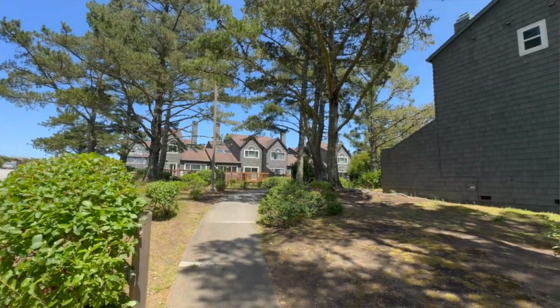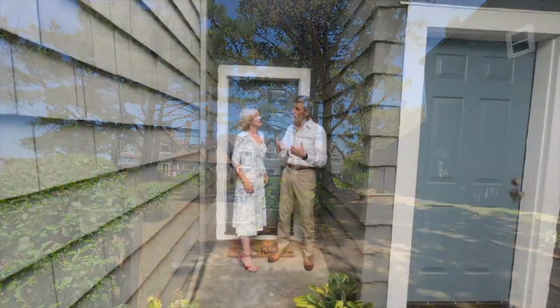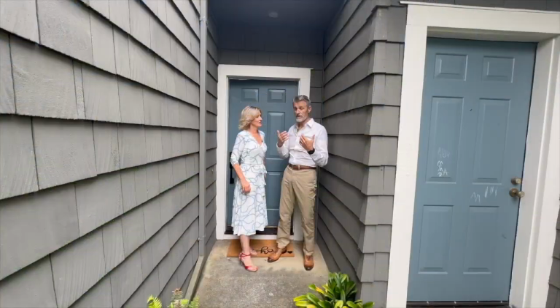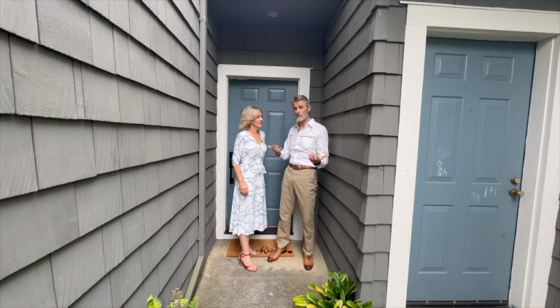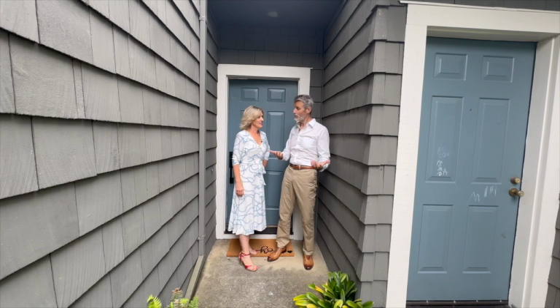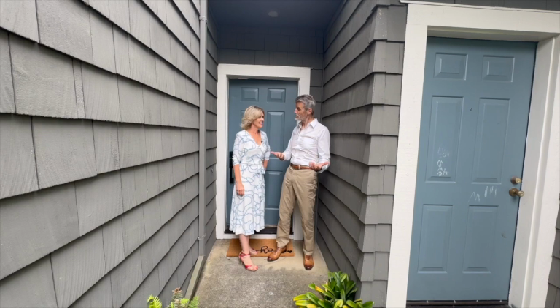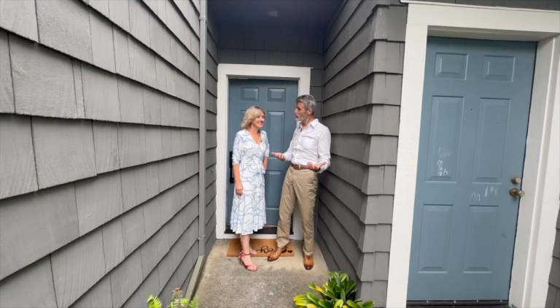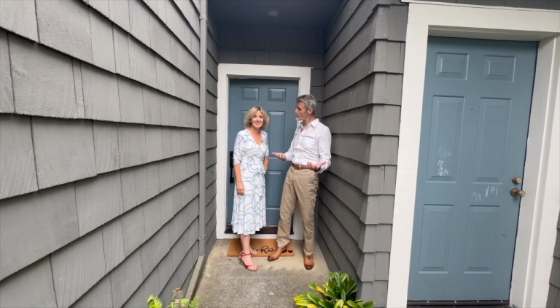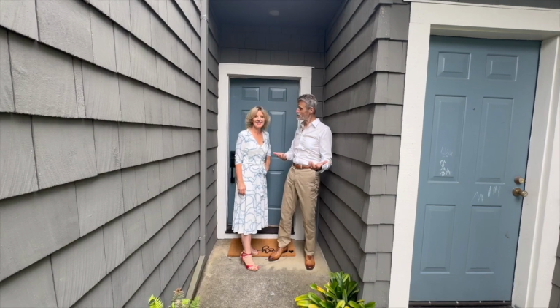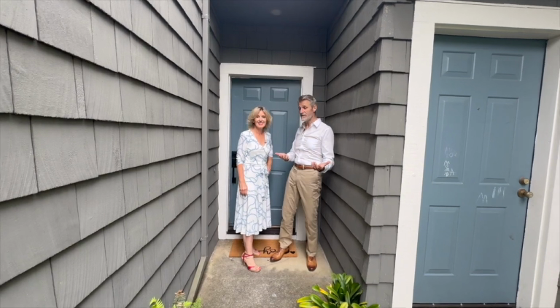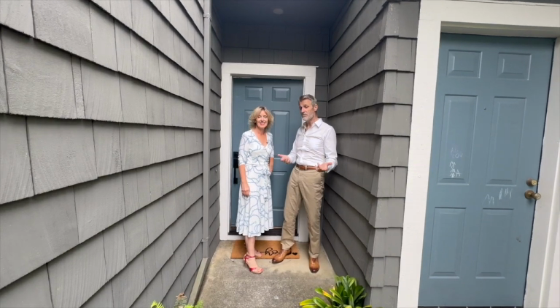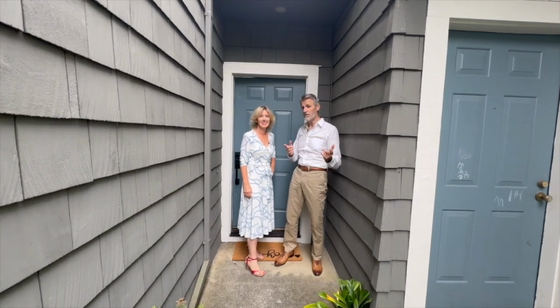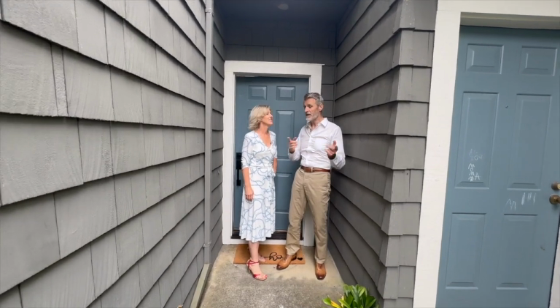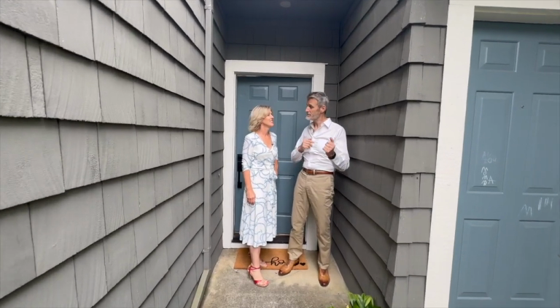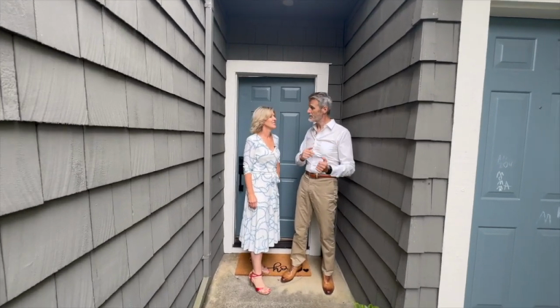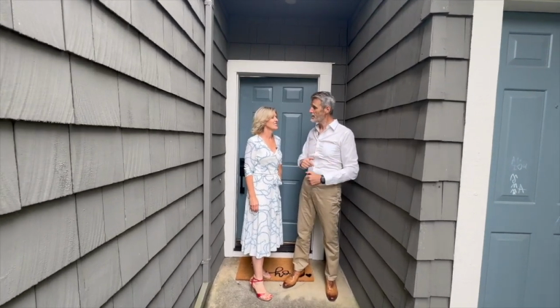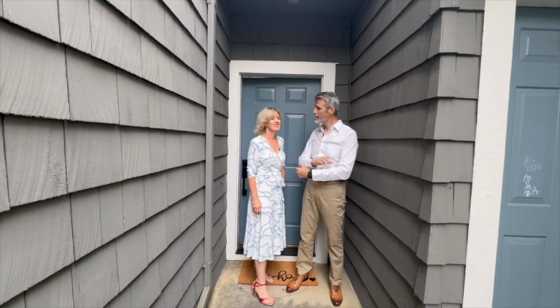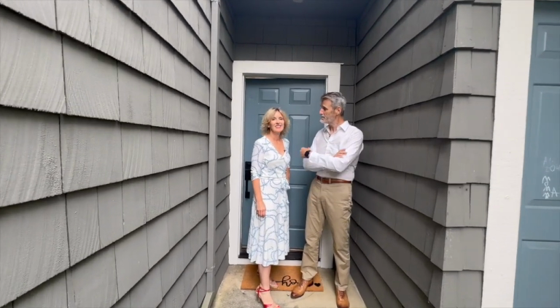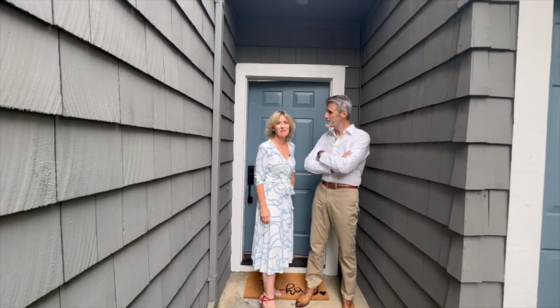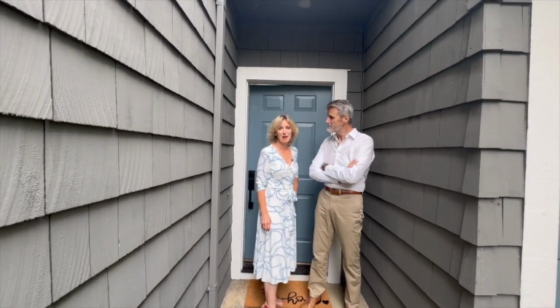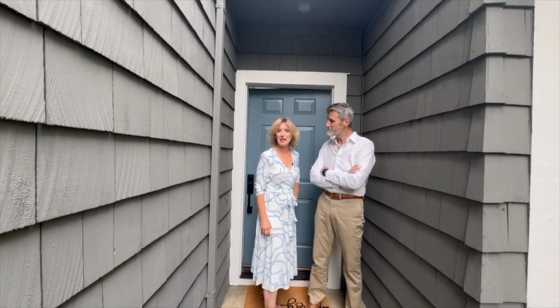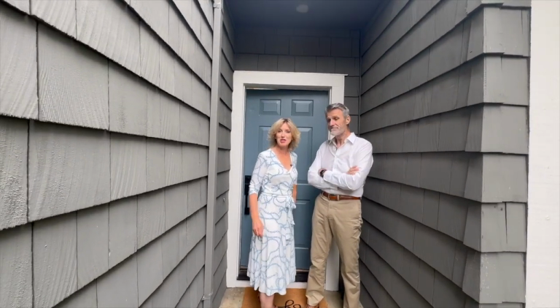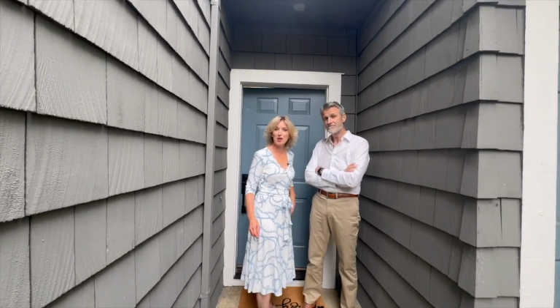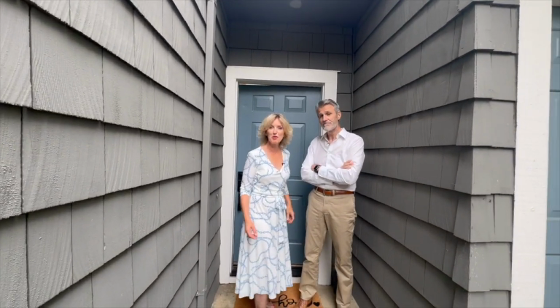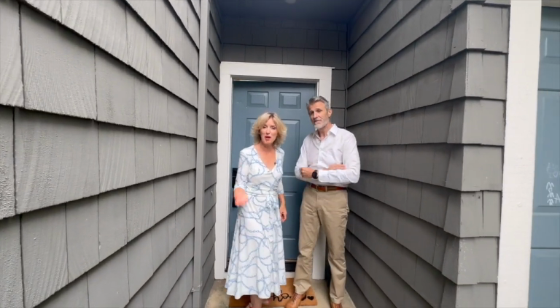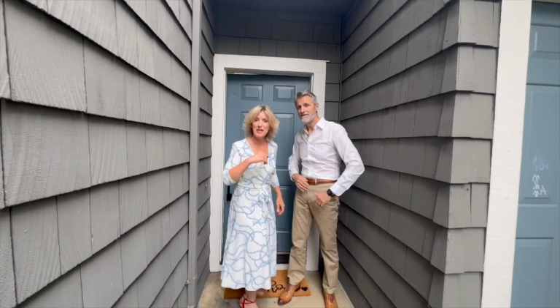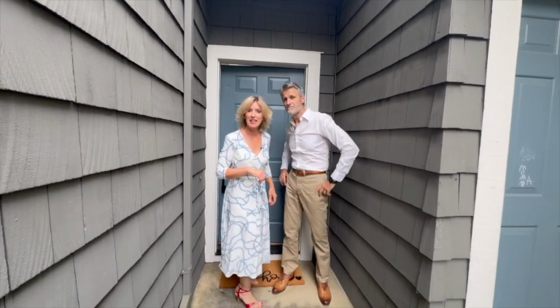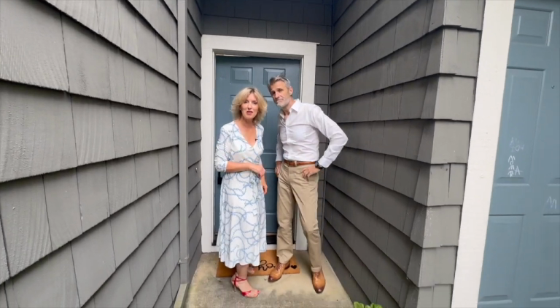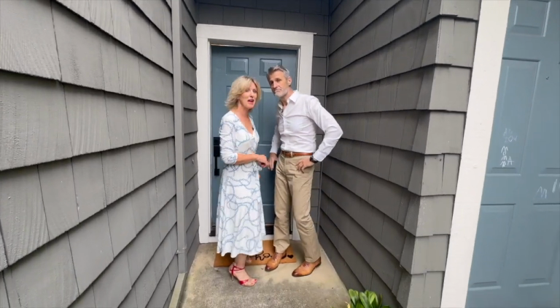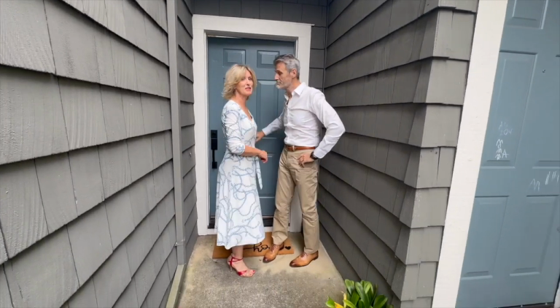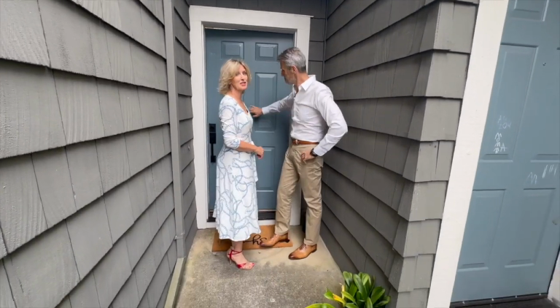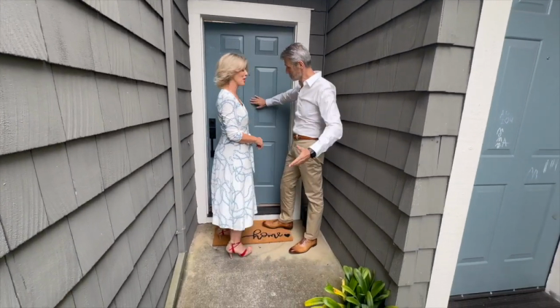All right, so we know that we're in a wonderful community, but we haven't talked about the house yet. I think it's time — come on in and have a look around. Let's go.